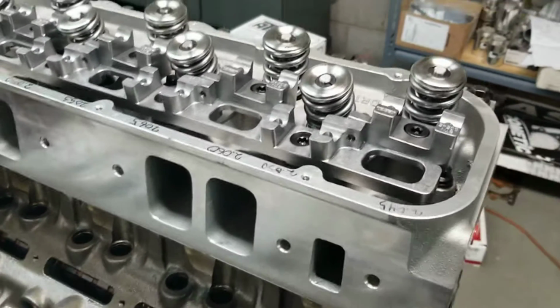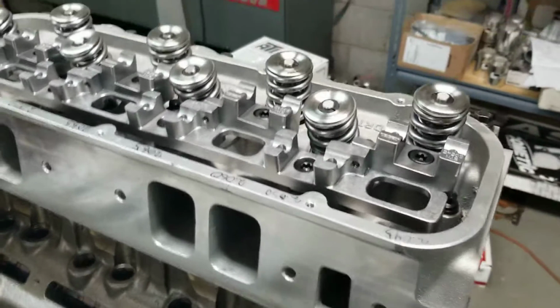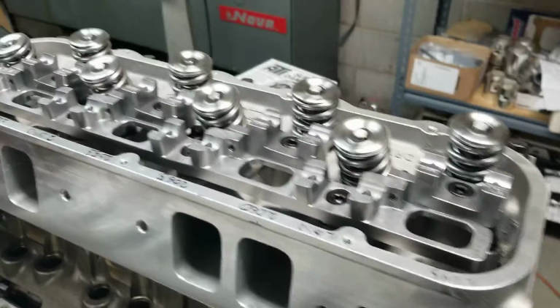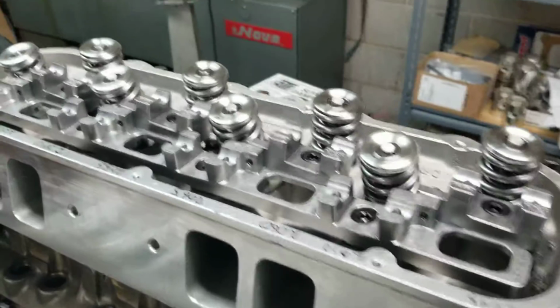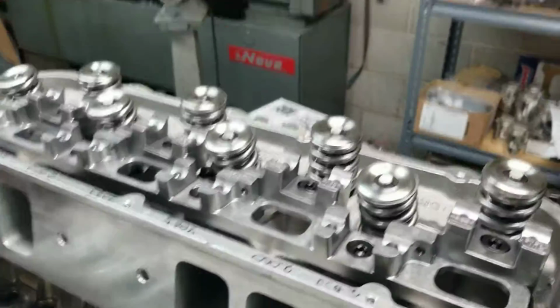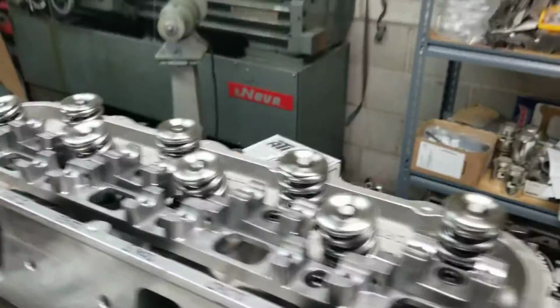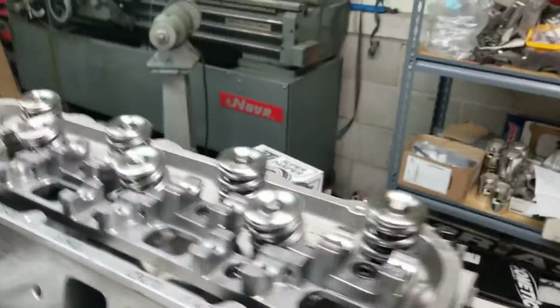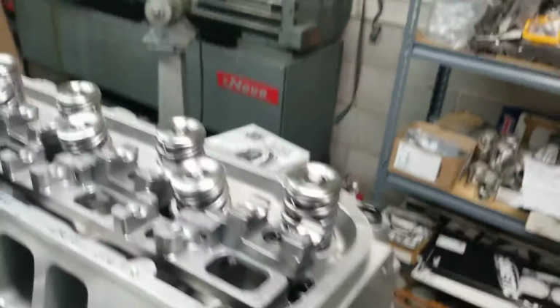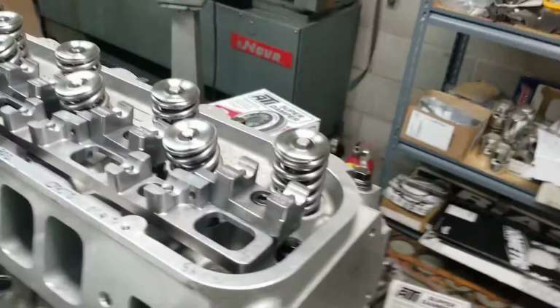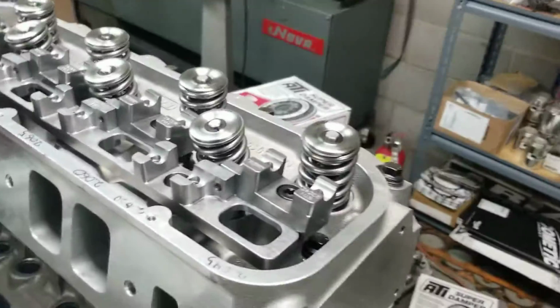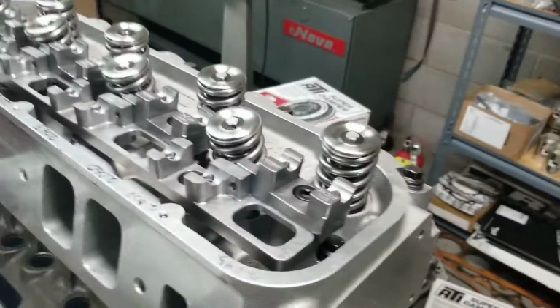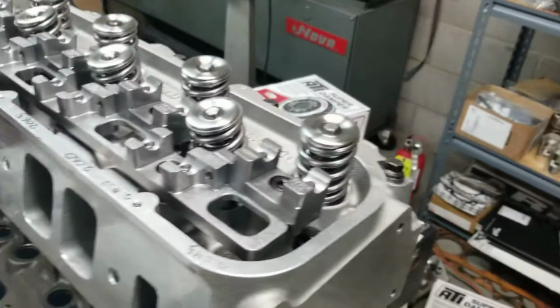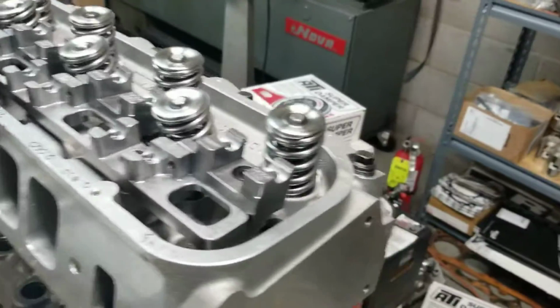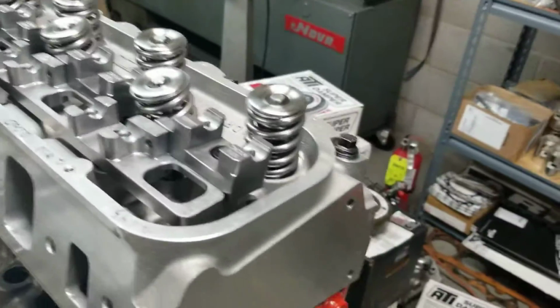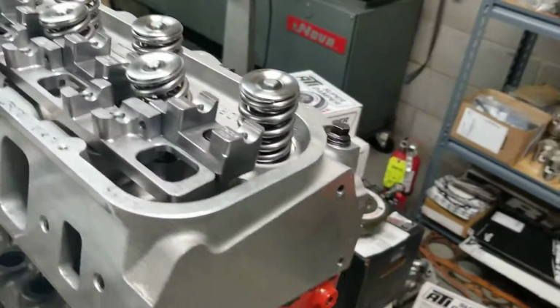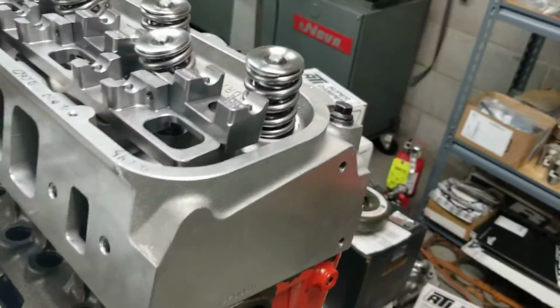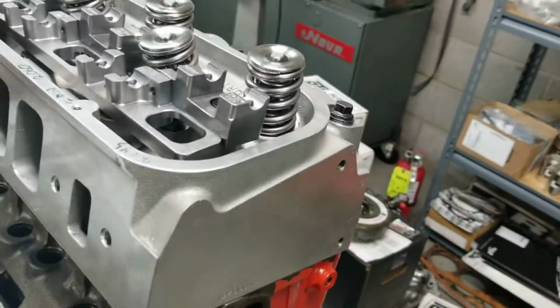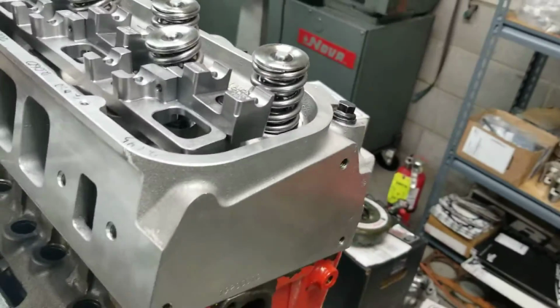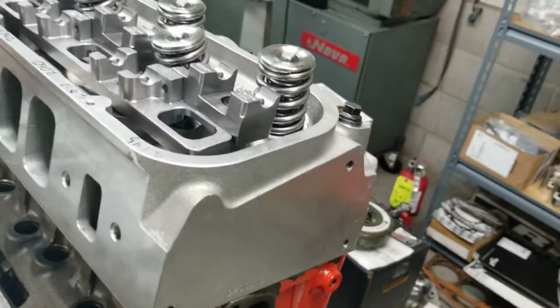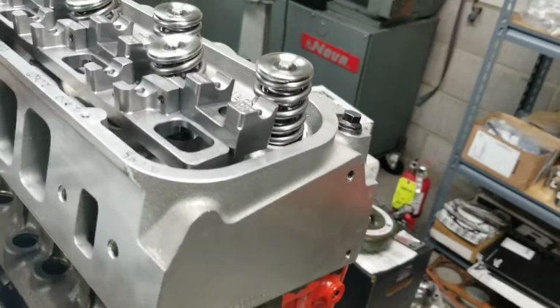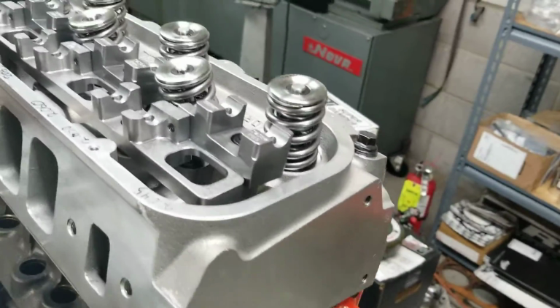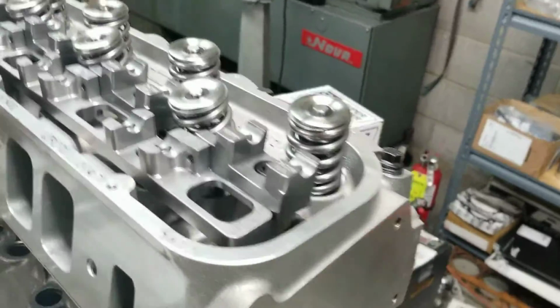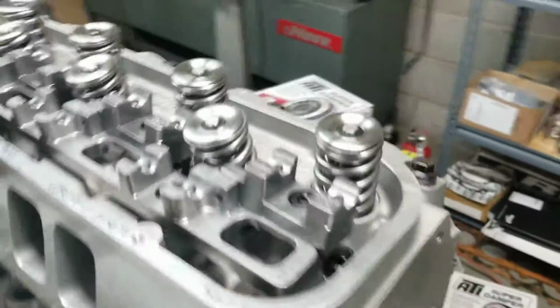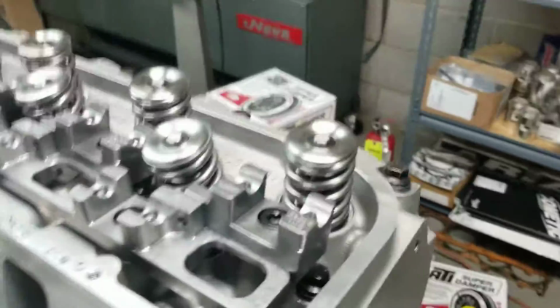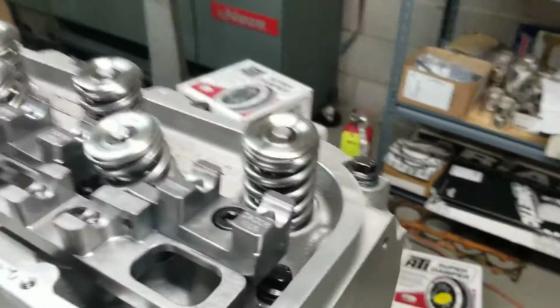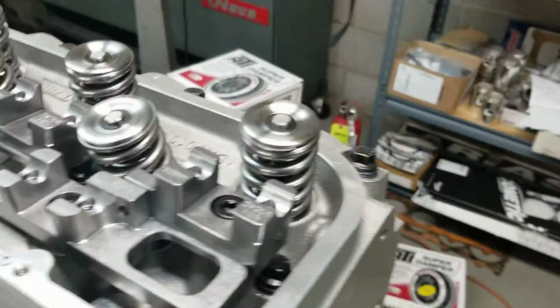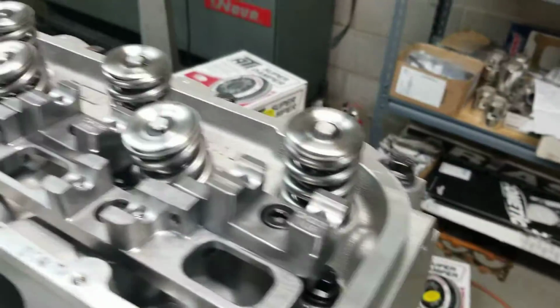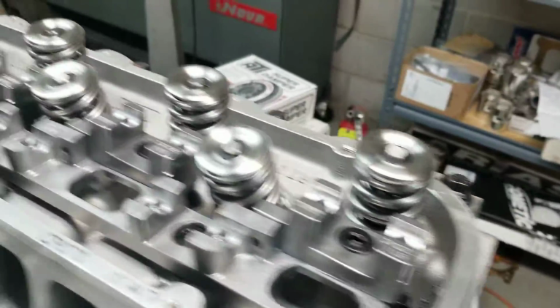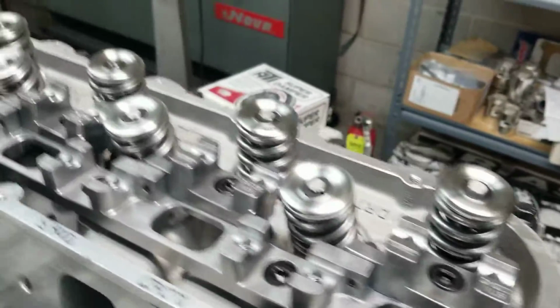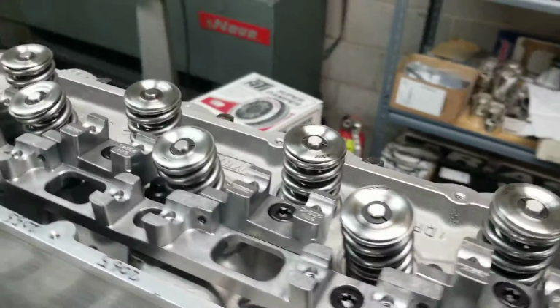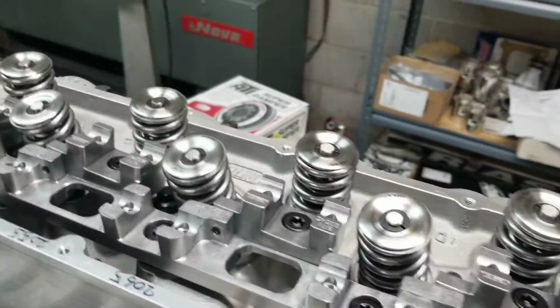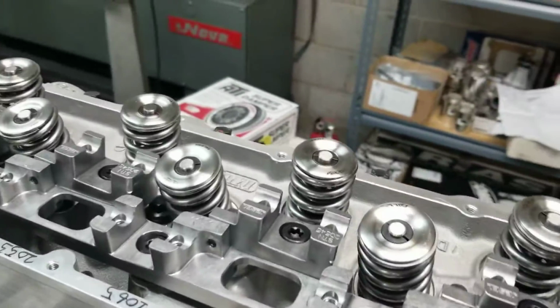I'm going to go ahead and grab a rocker arm and show you guys it here.